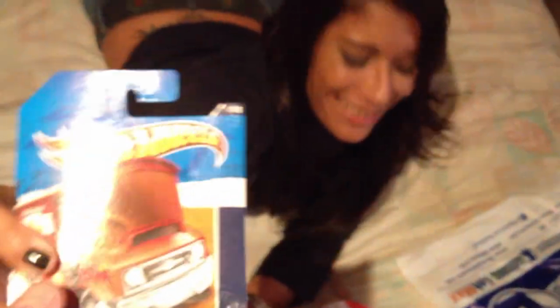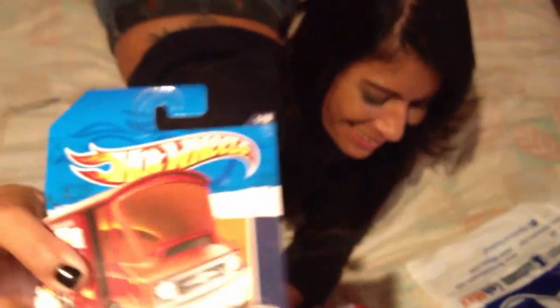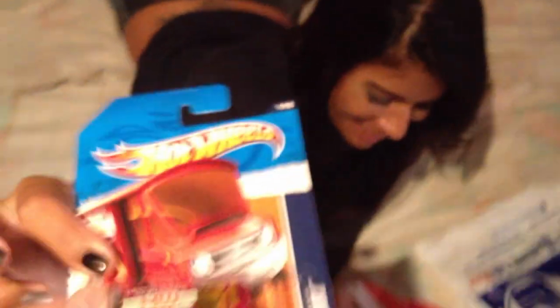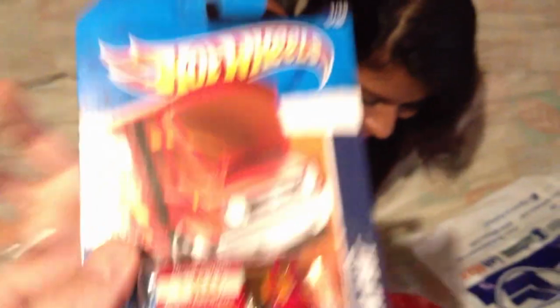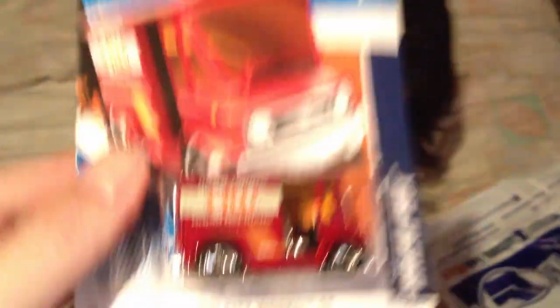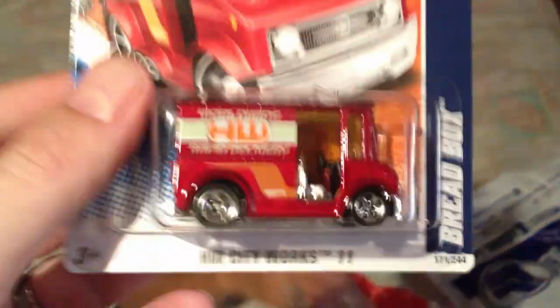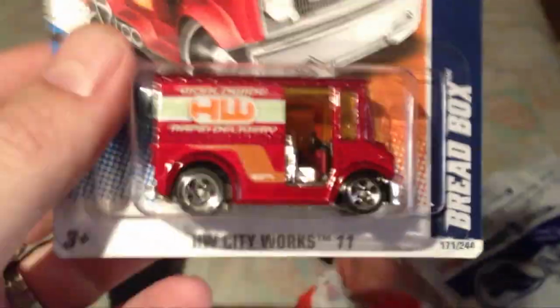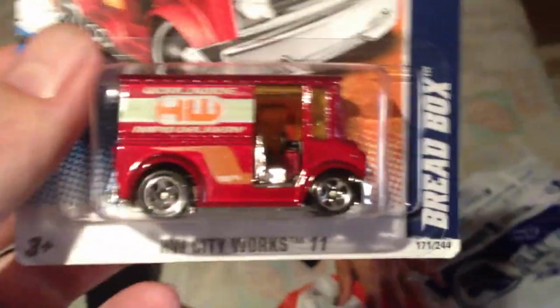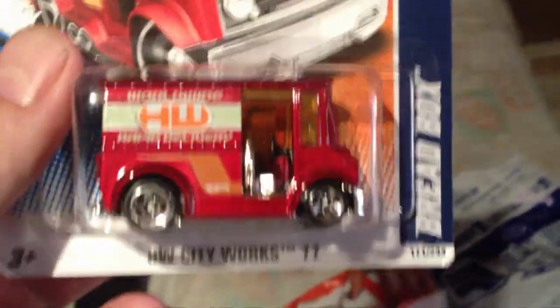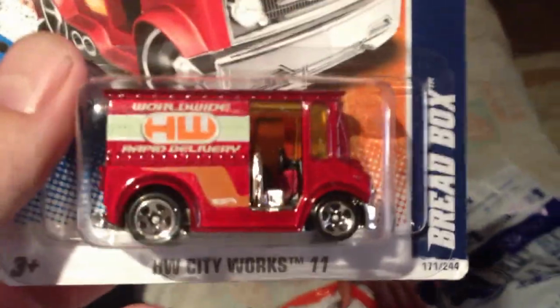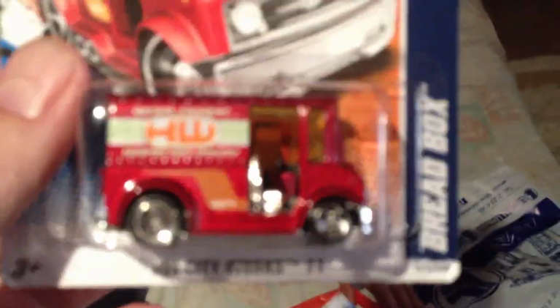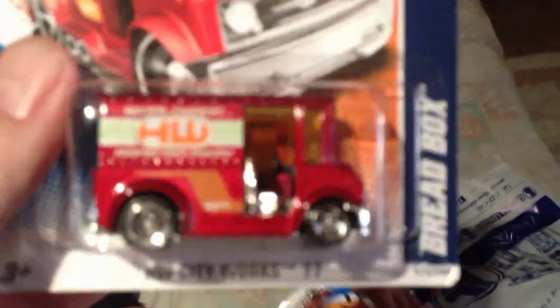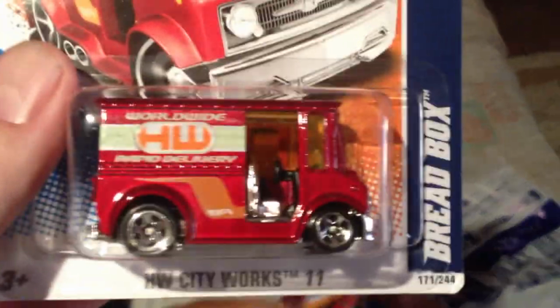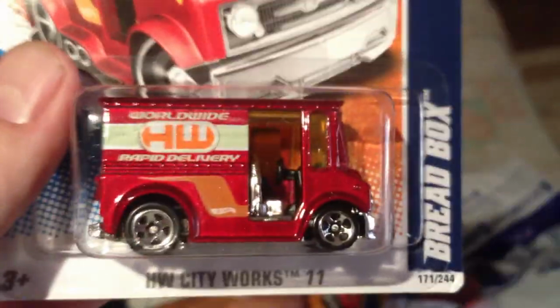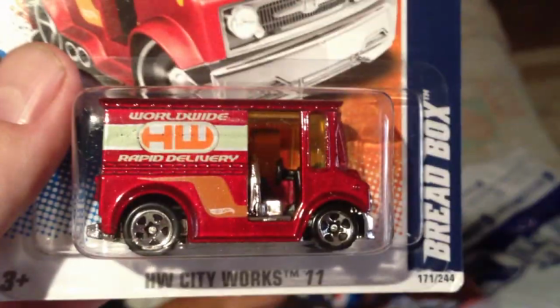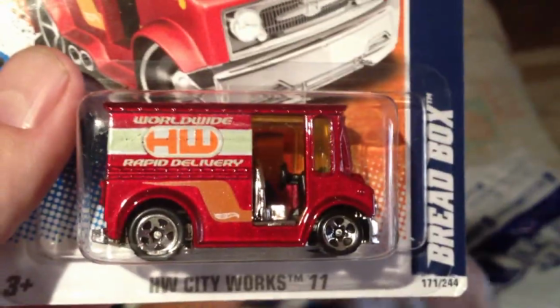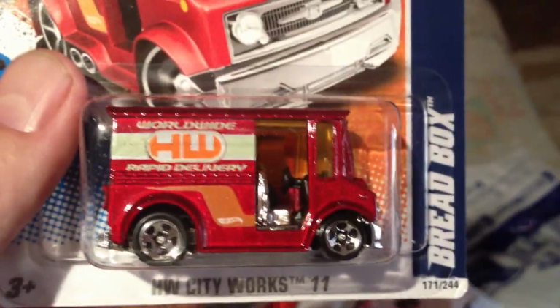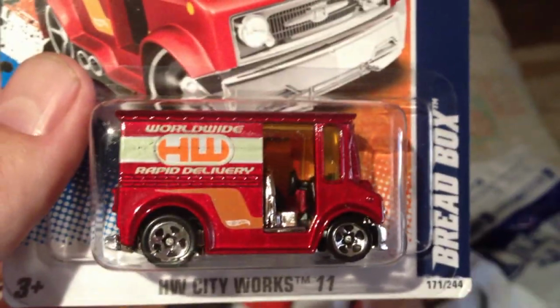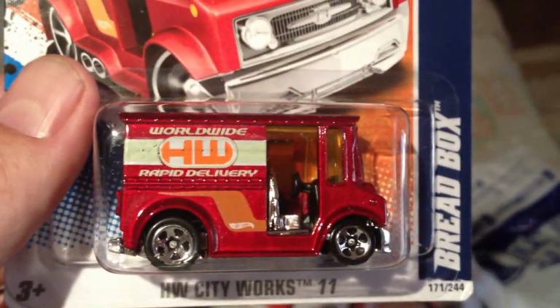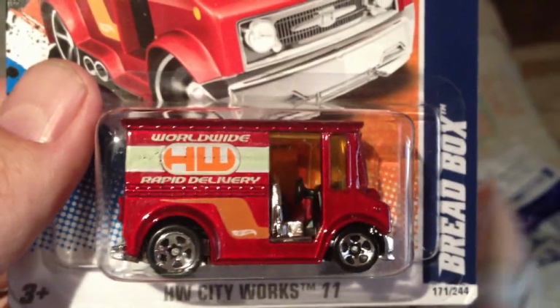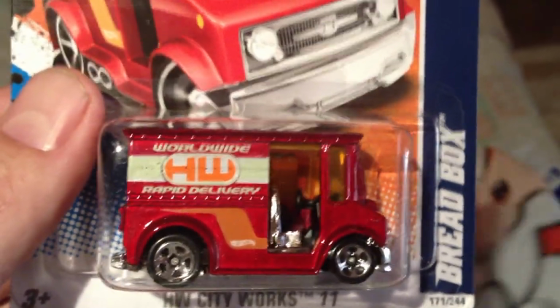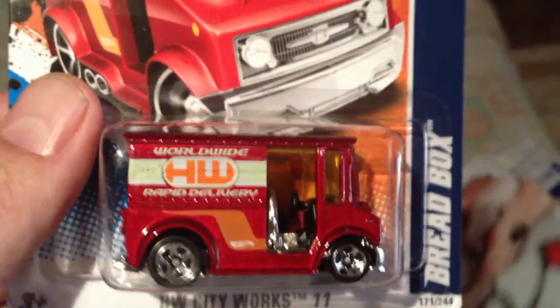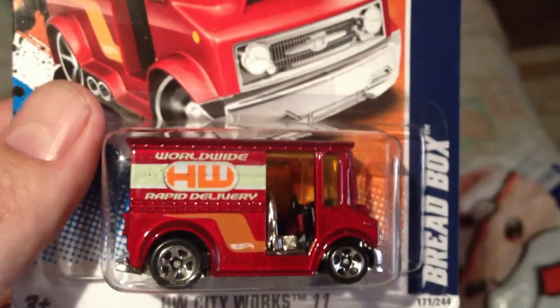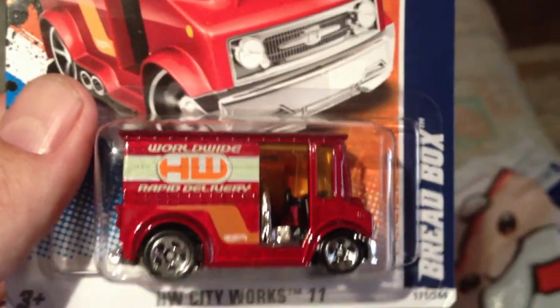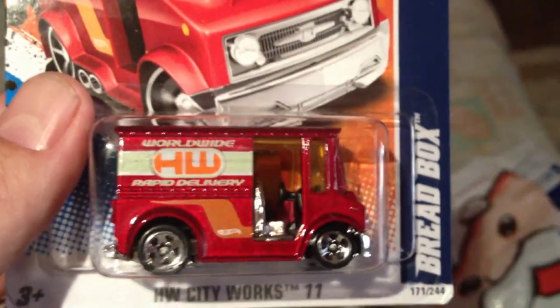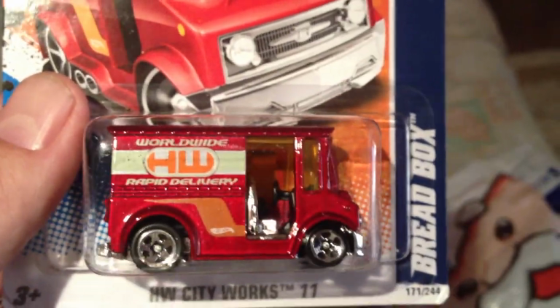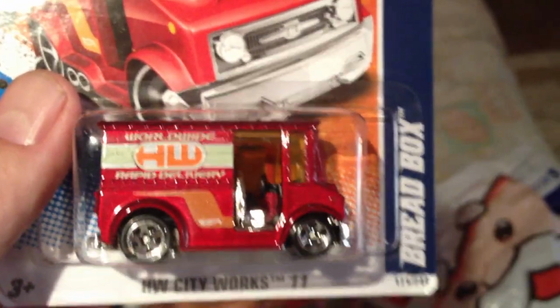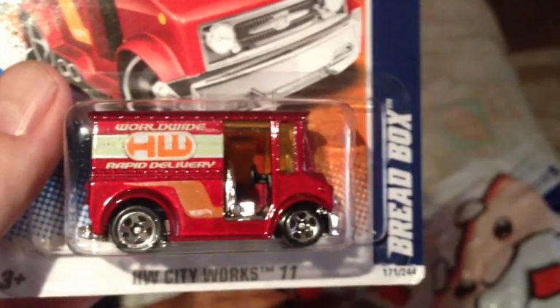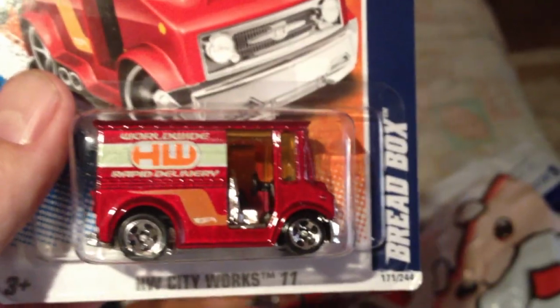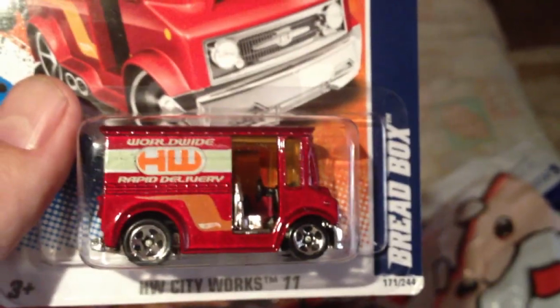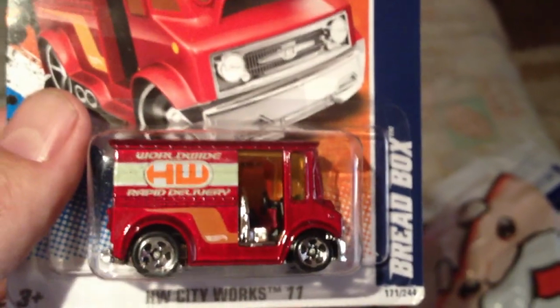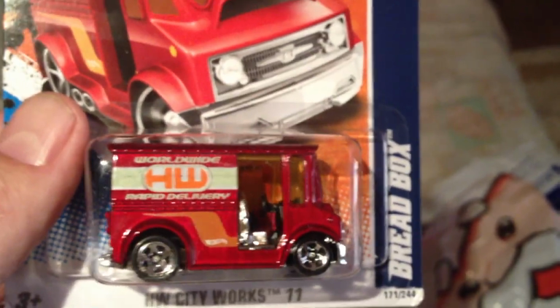Just a regular bread box, and that's from 2011 from the City Works series. The bread box.